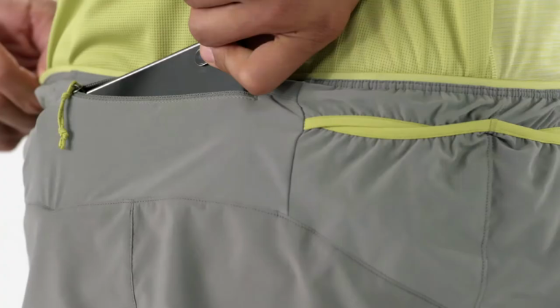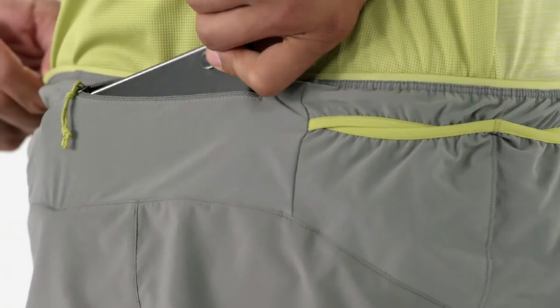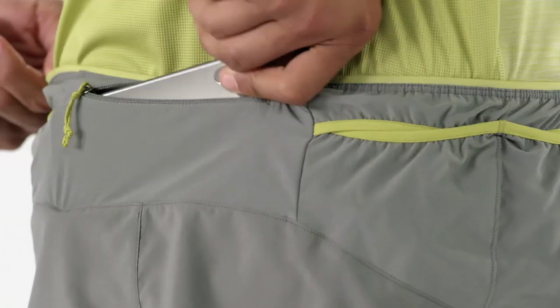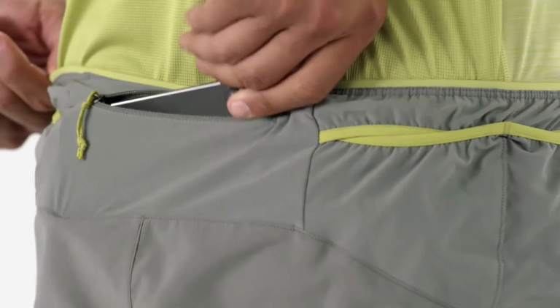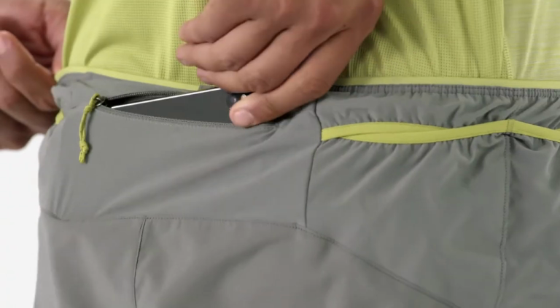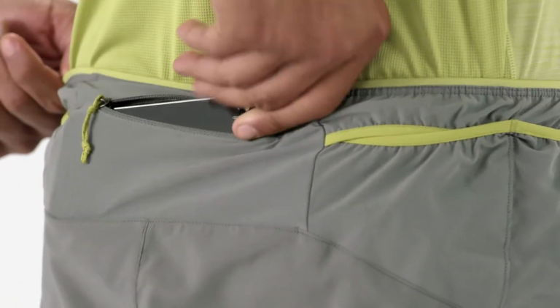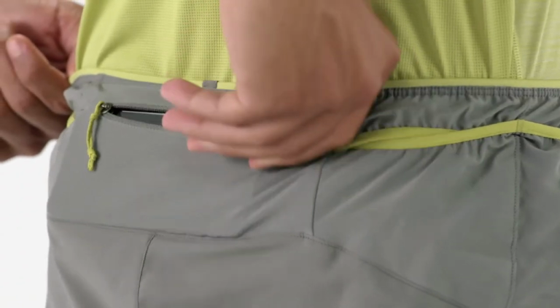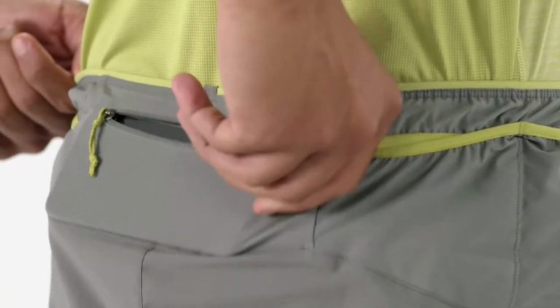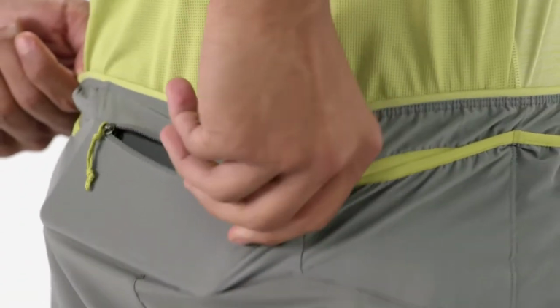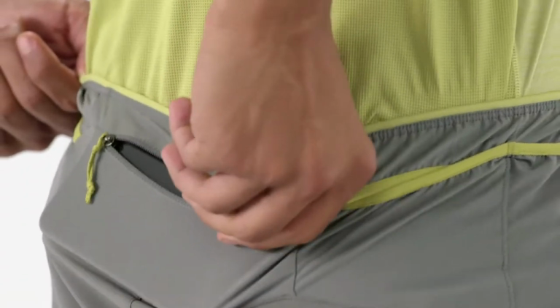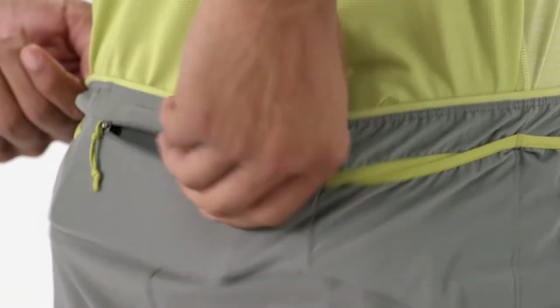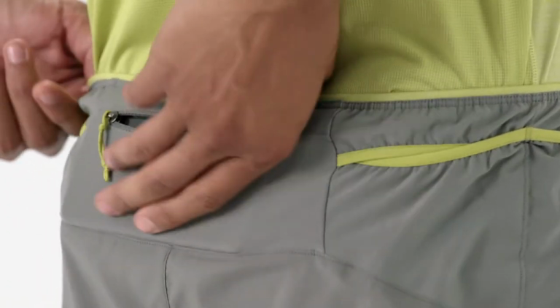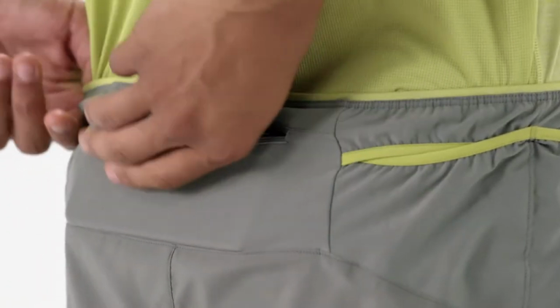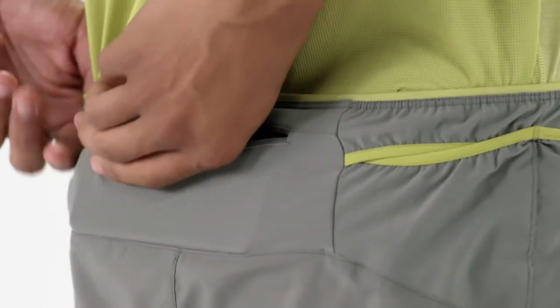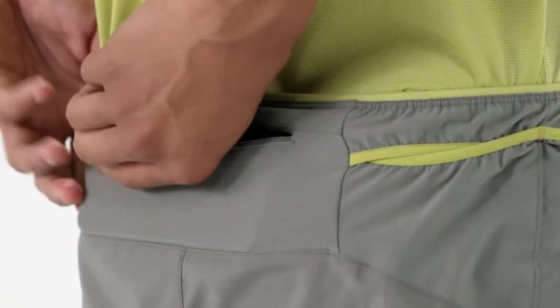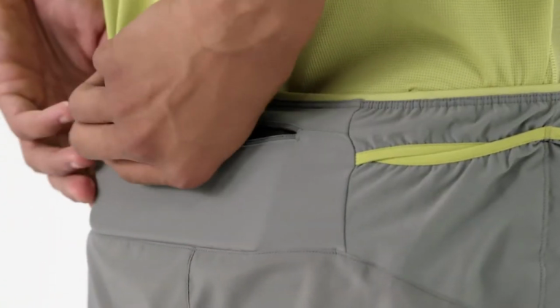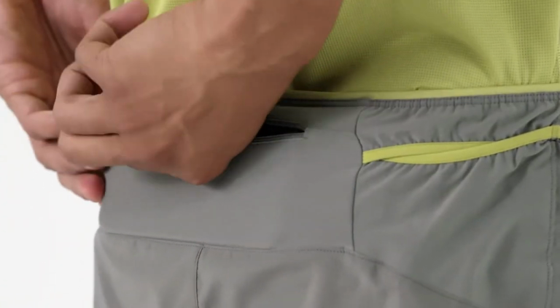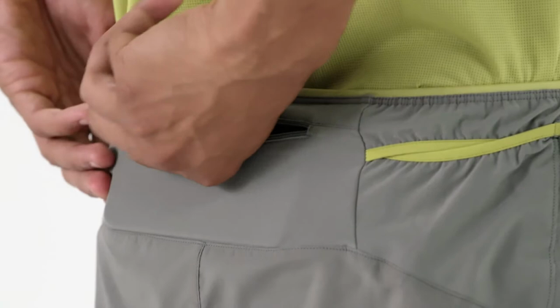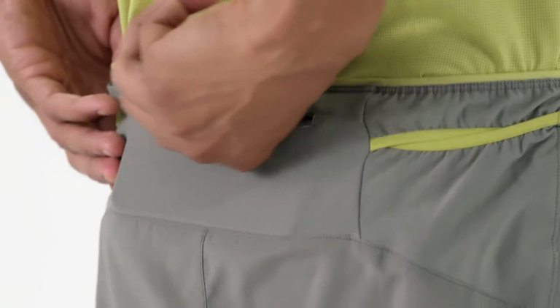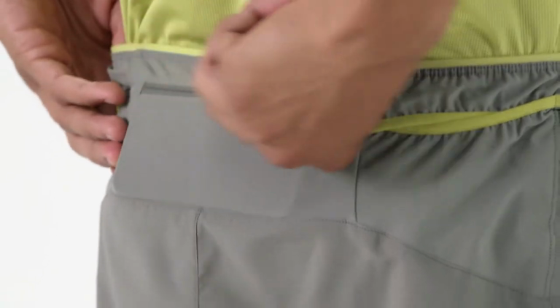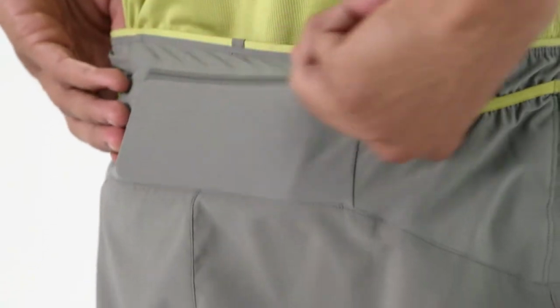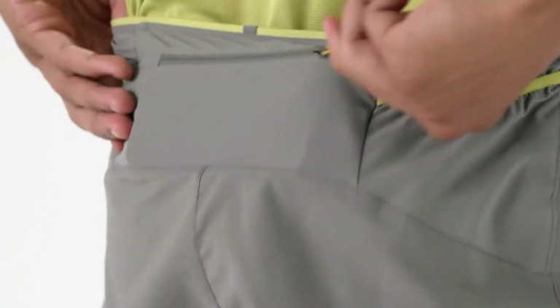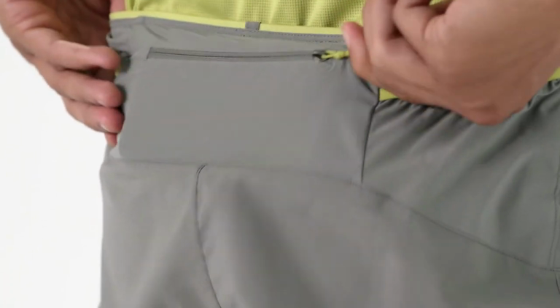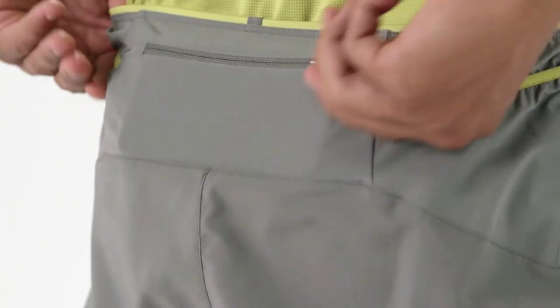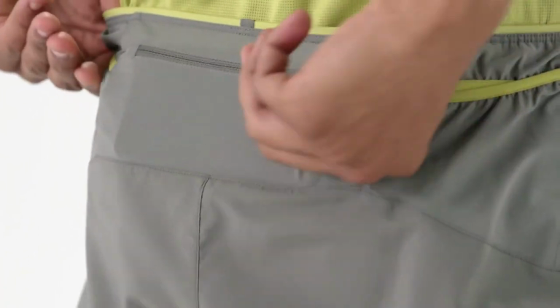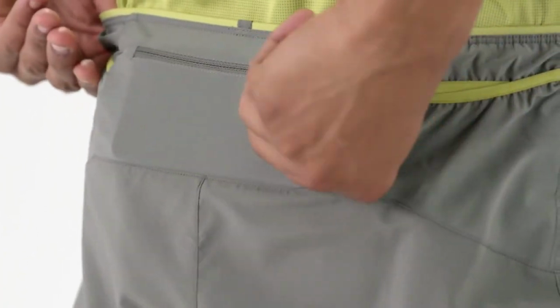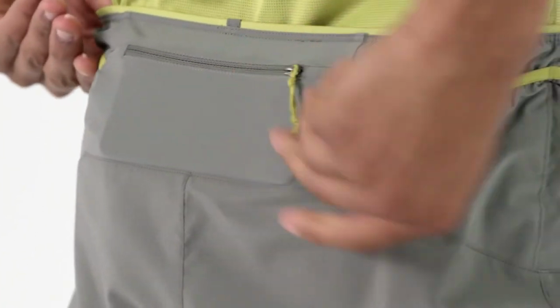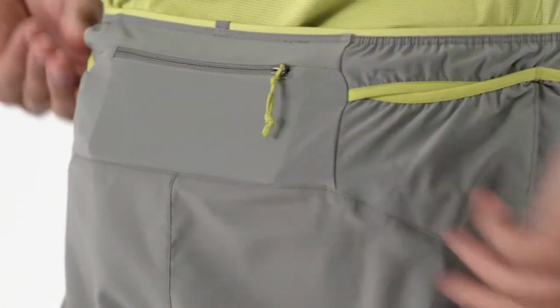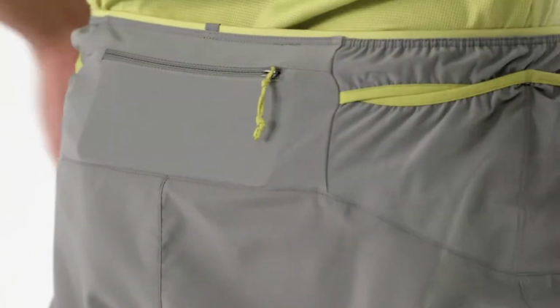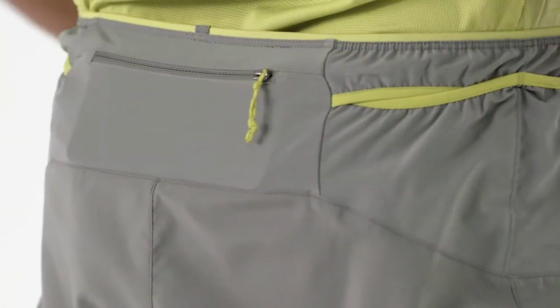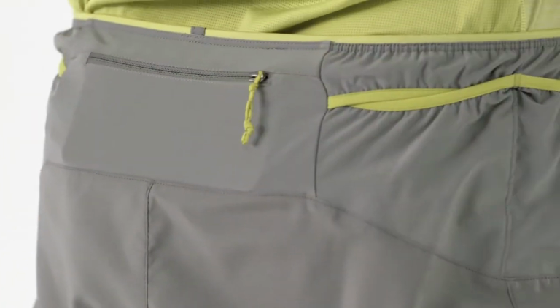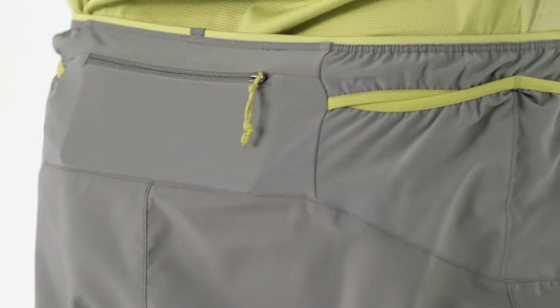On the center back, a zippered security pocket with a key loop accommodates most smartphones.